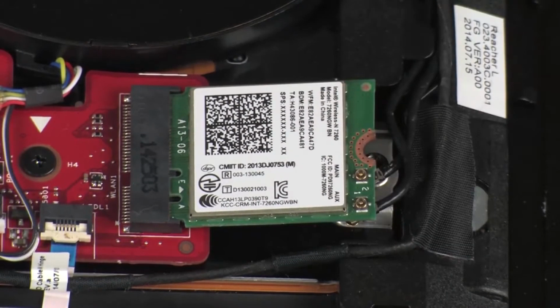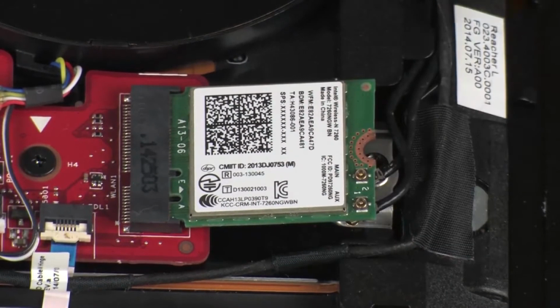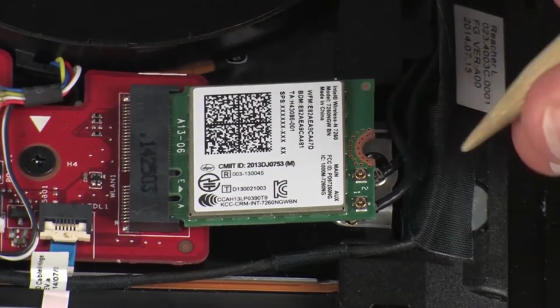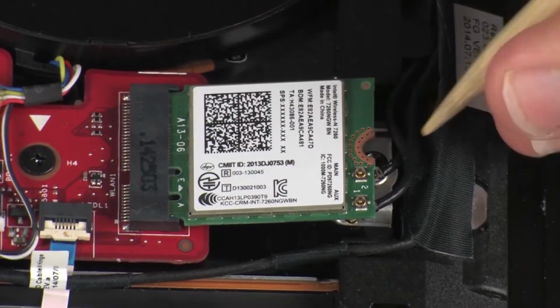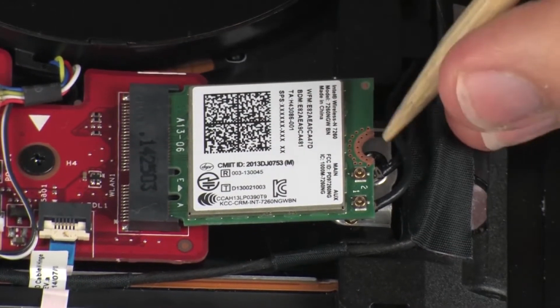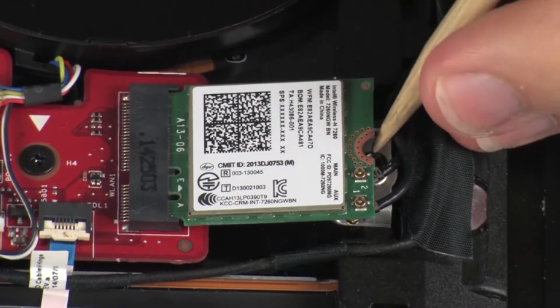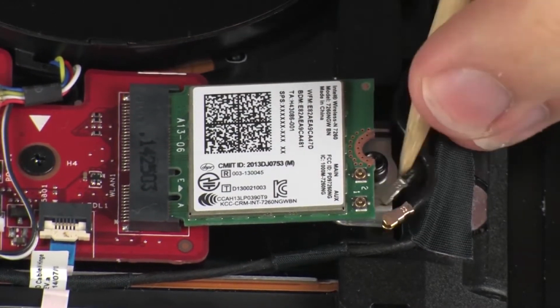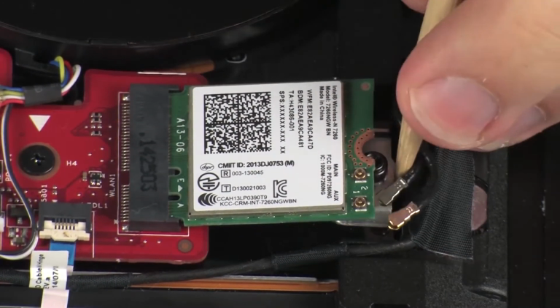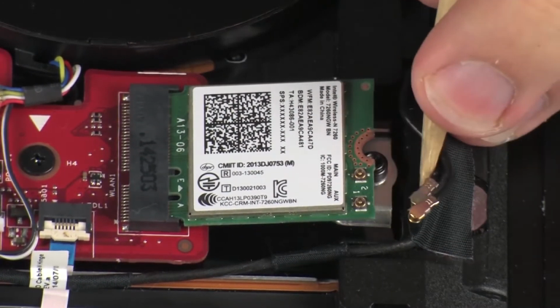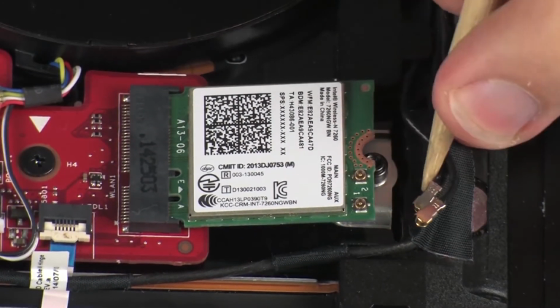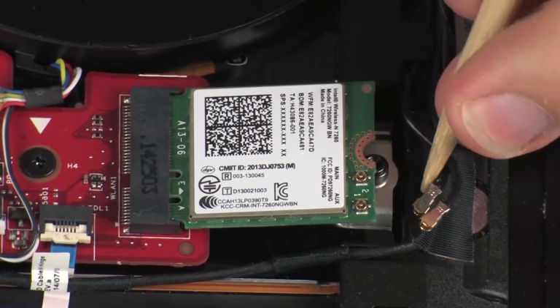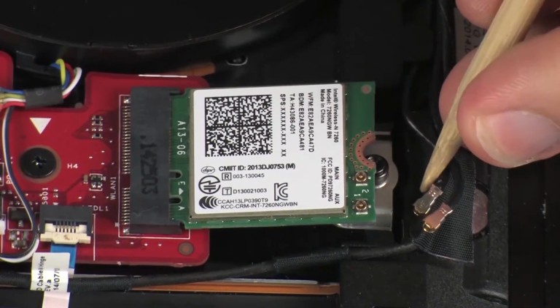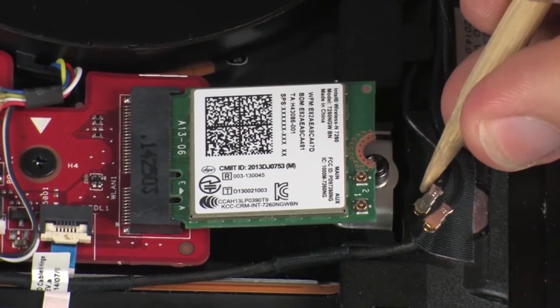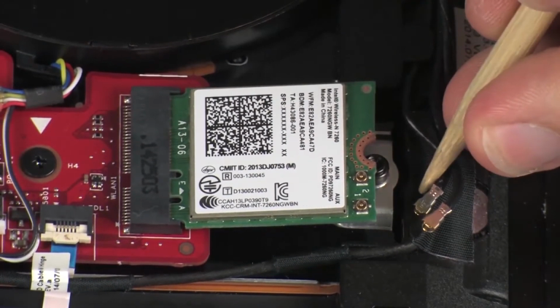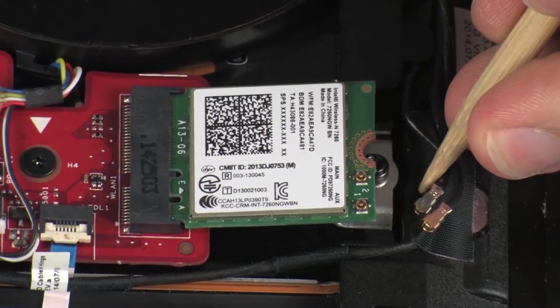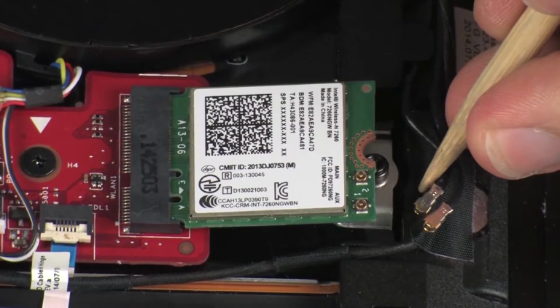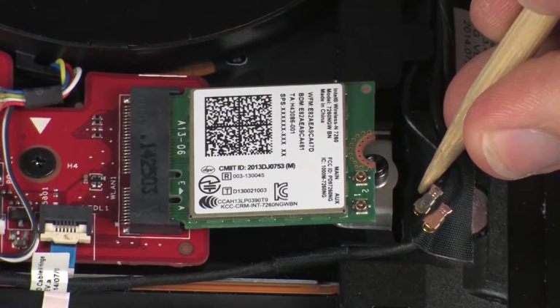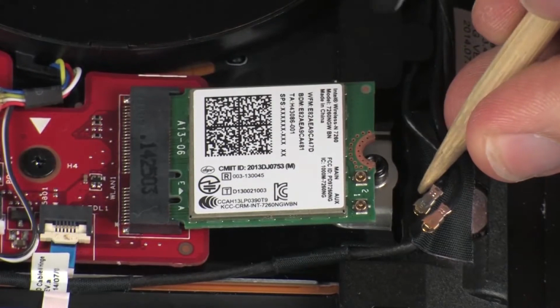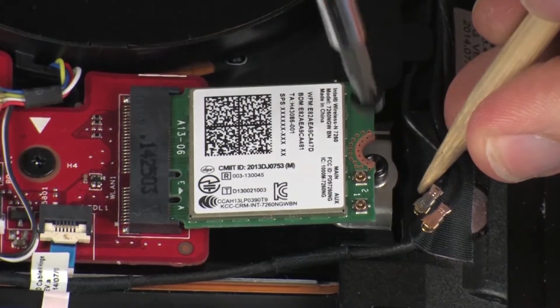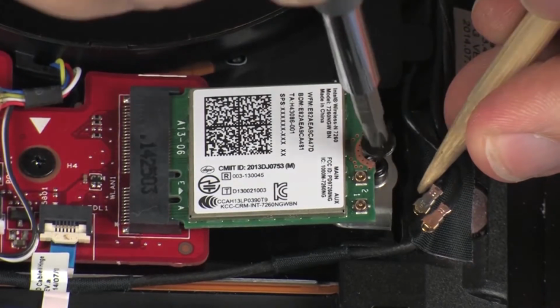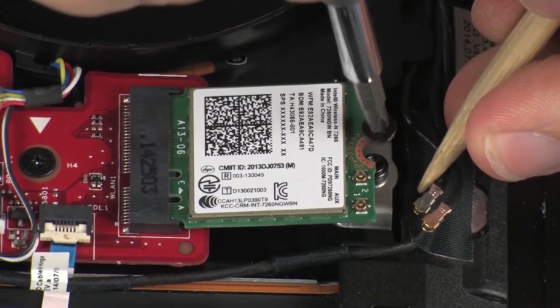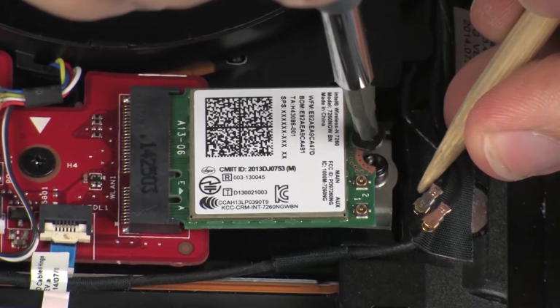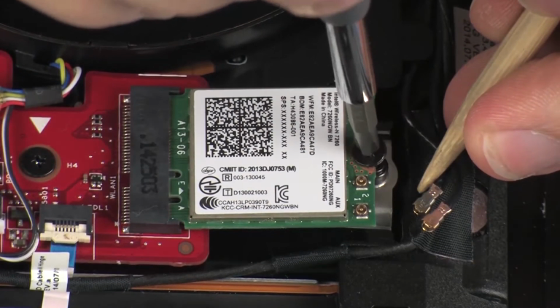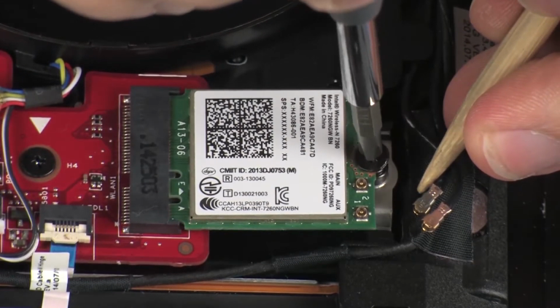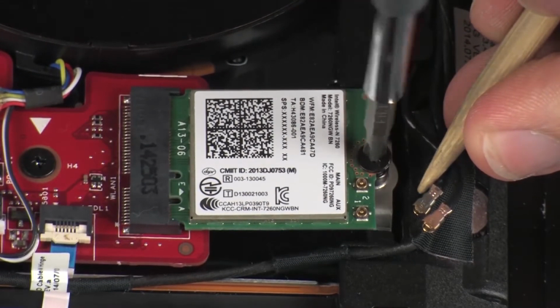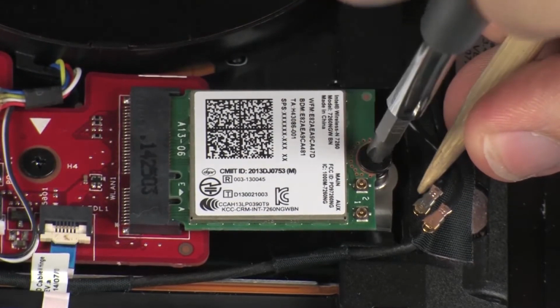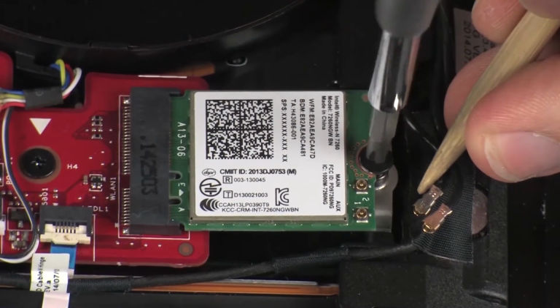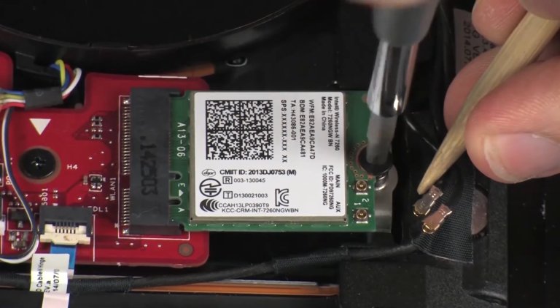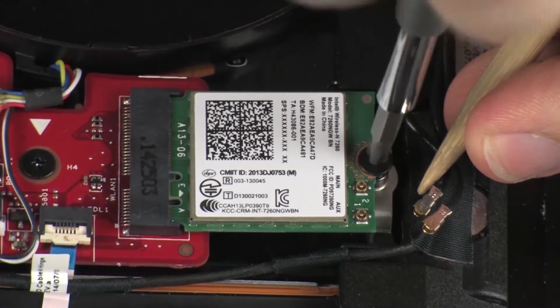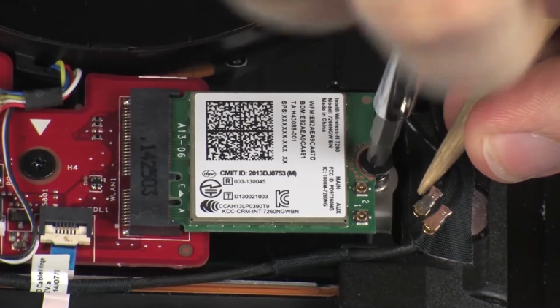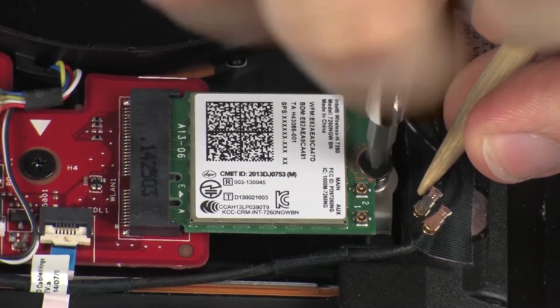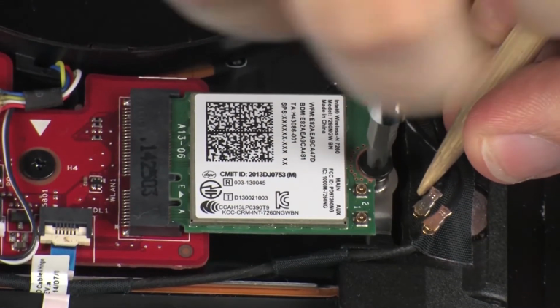Replace the 2 mm P1 Phillips-head screw that secures the wireless module to the top cover.